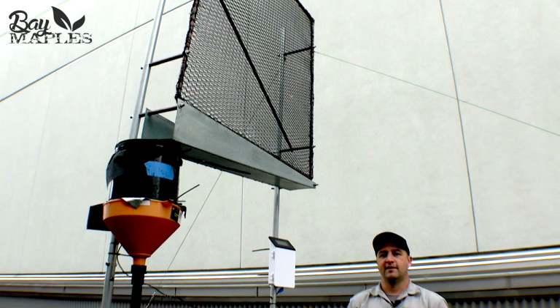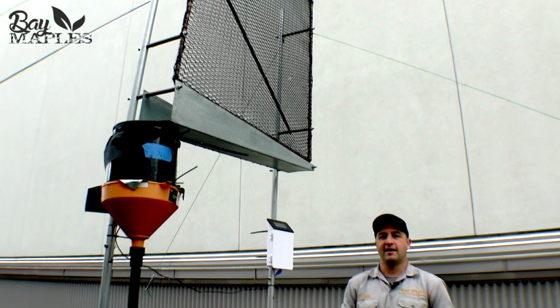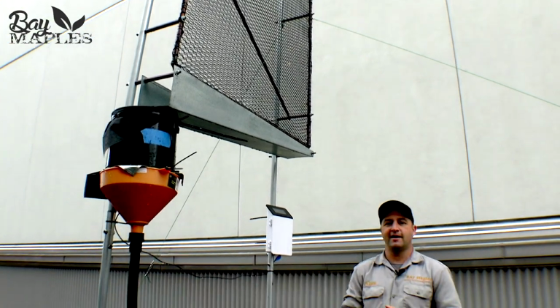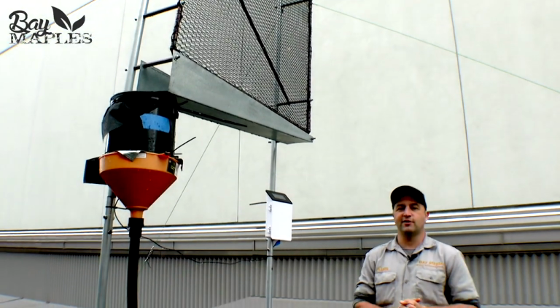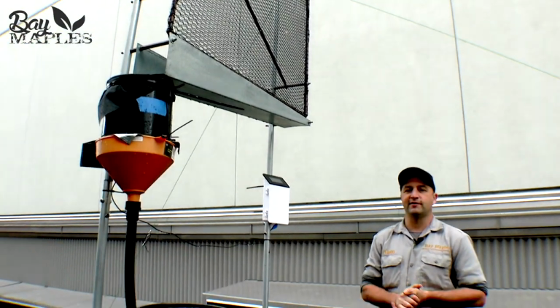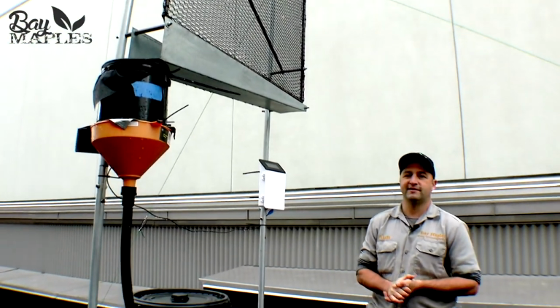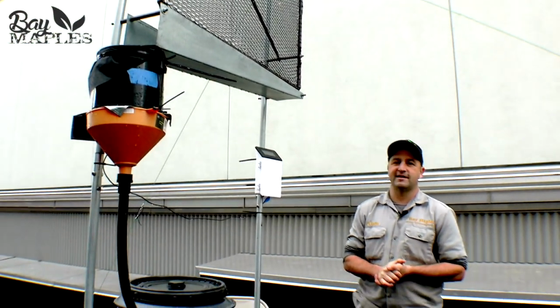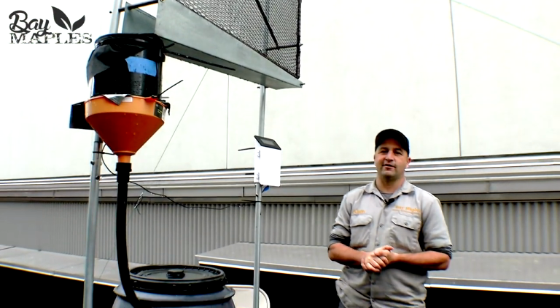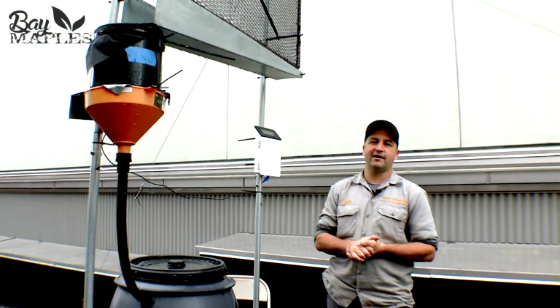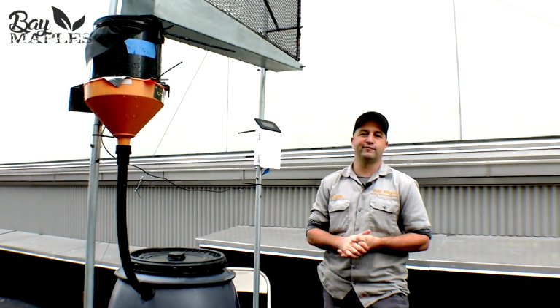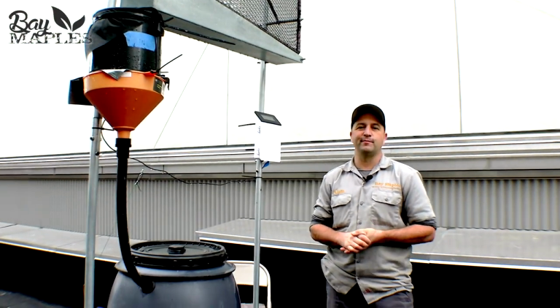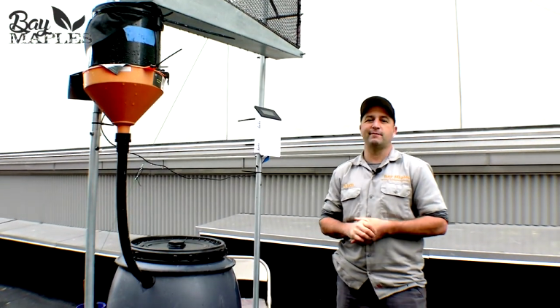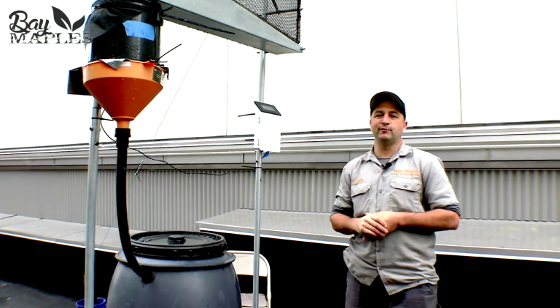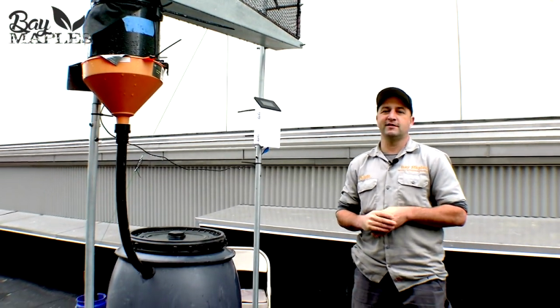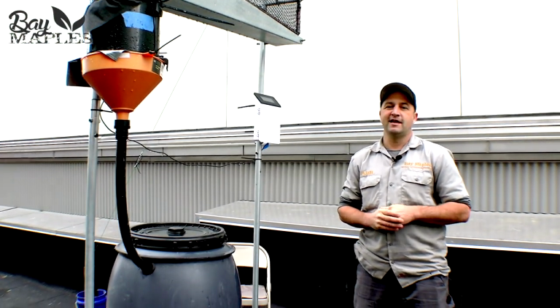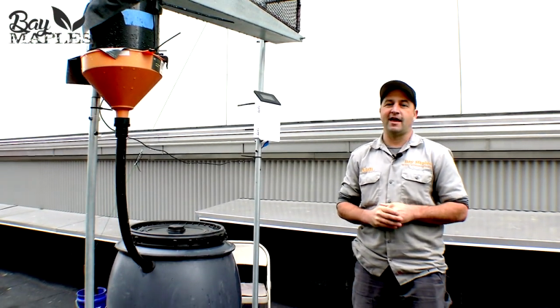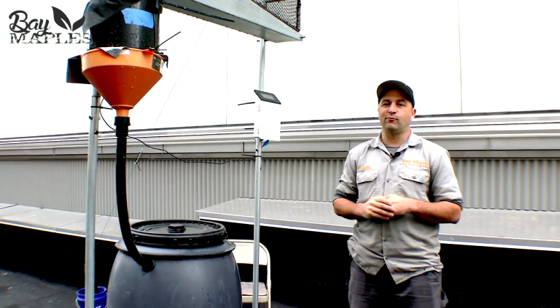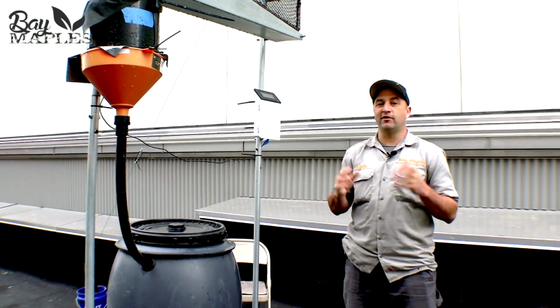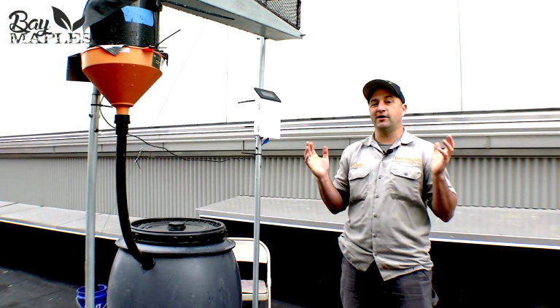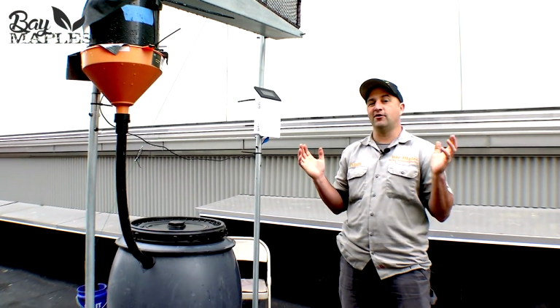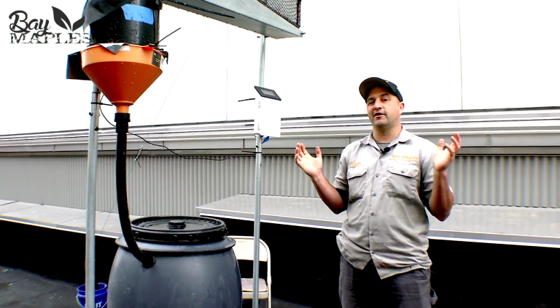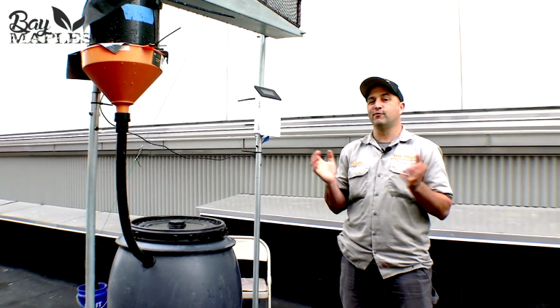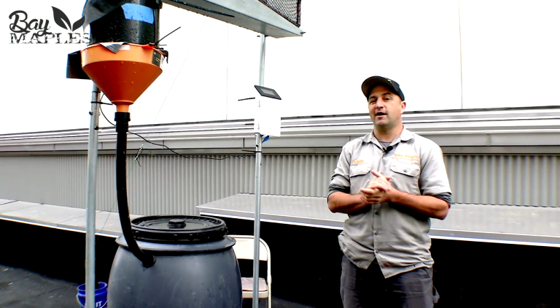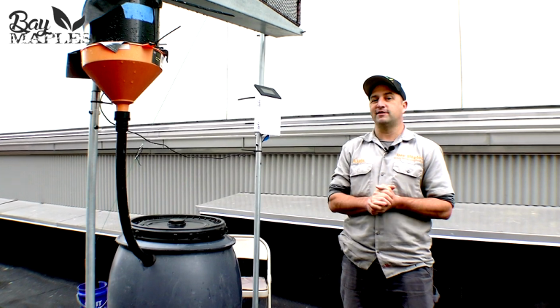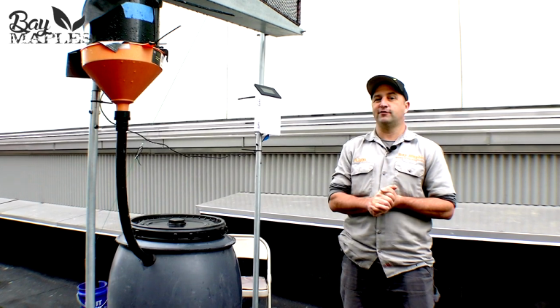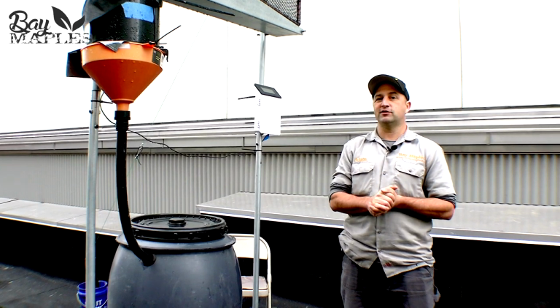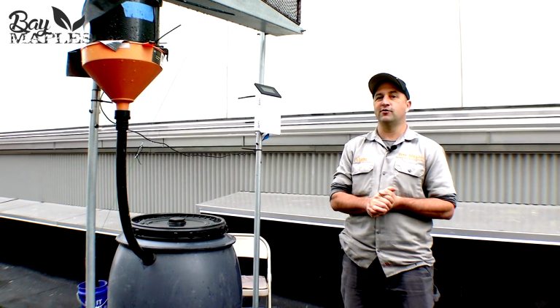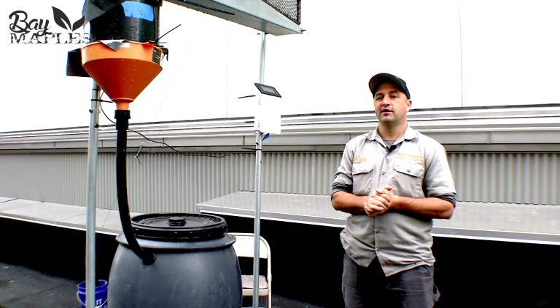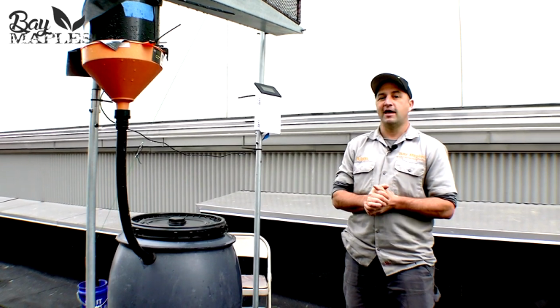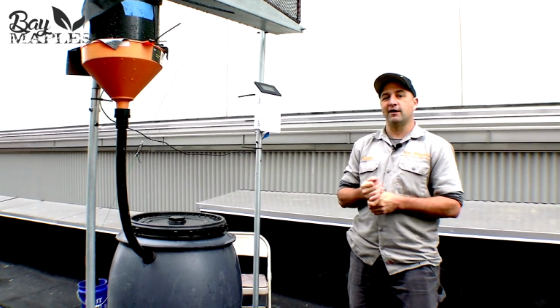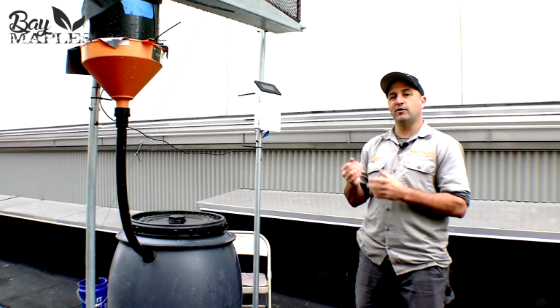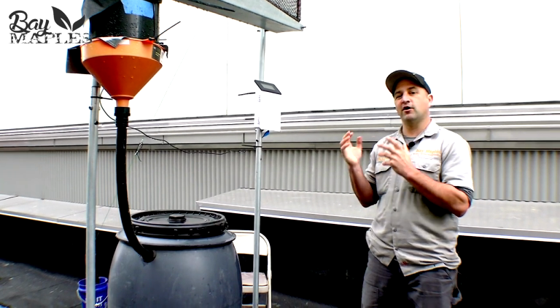Hi, how's it going? This is Alan Hackler from Bay Maples, and we are here on a rooftop in San Francisco.